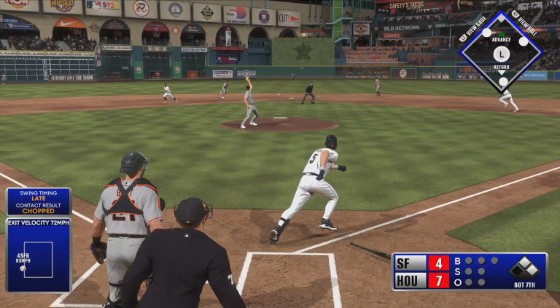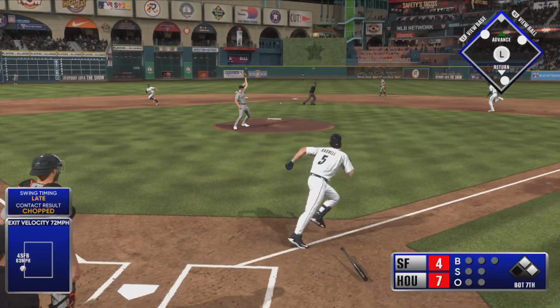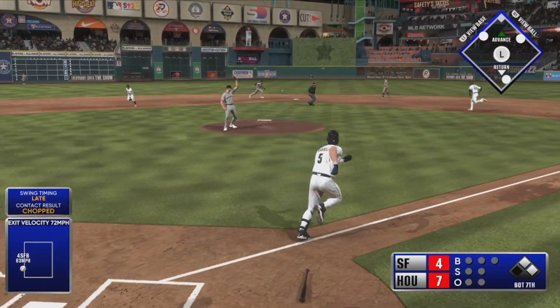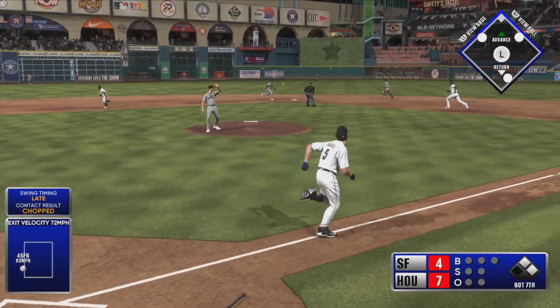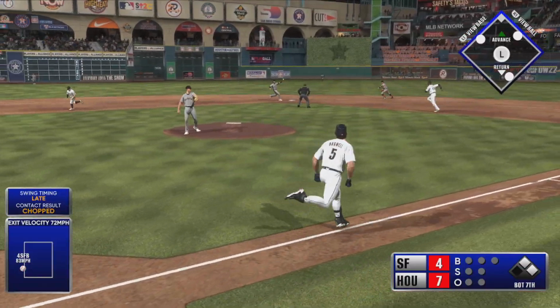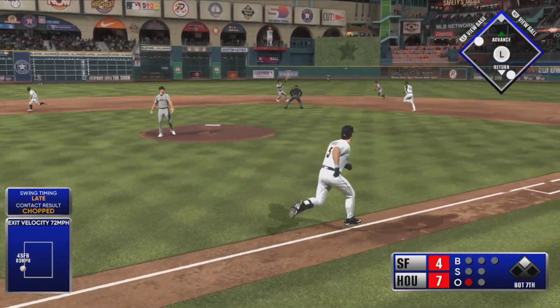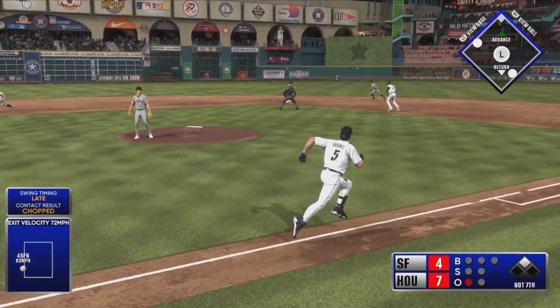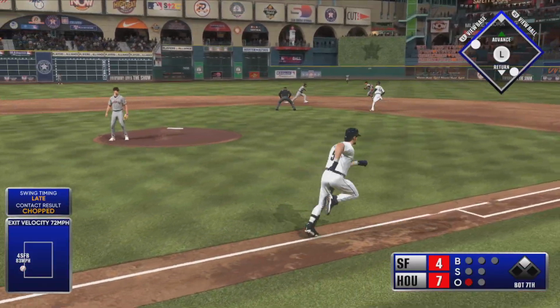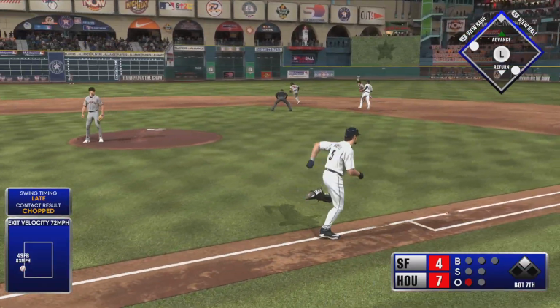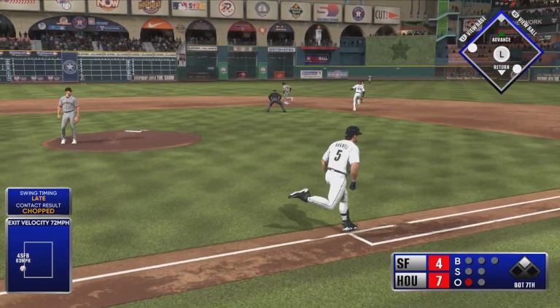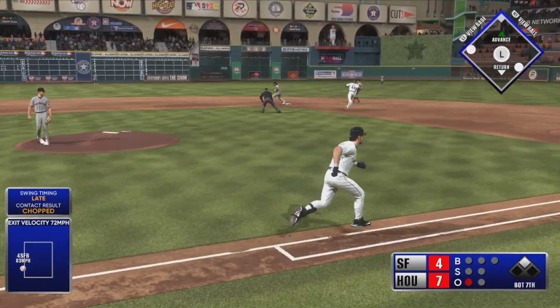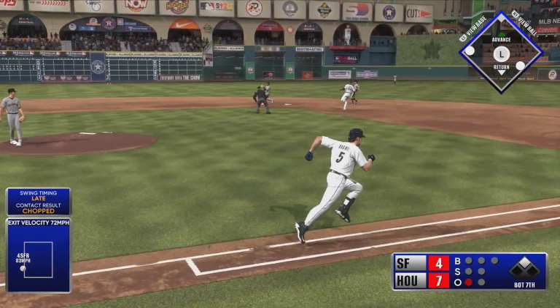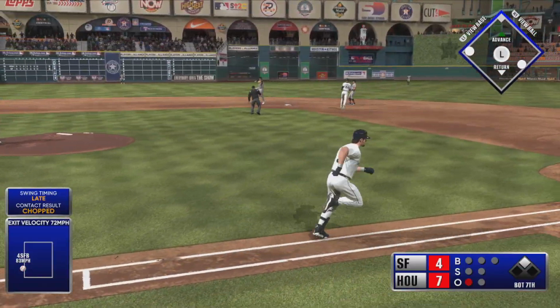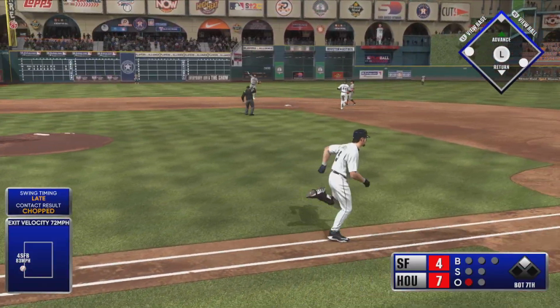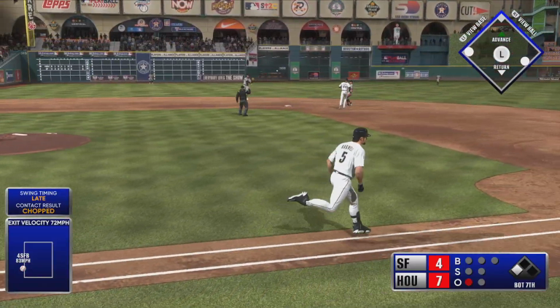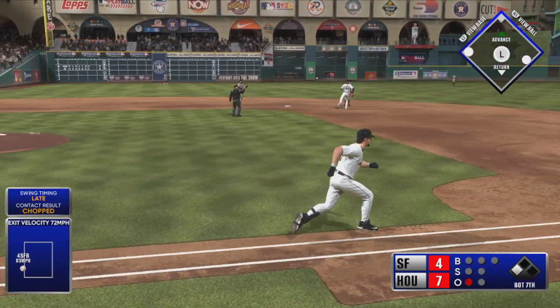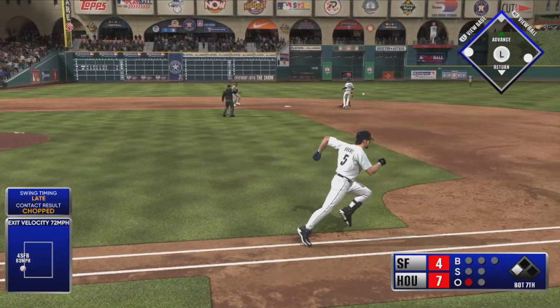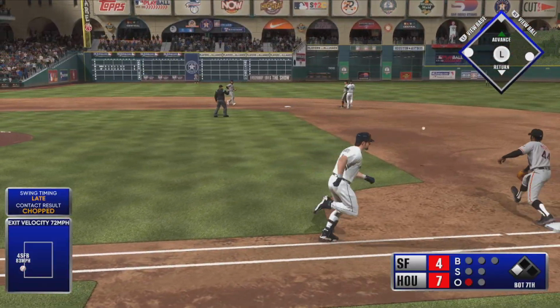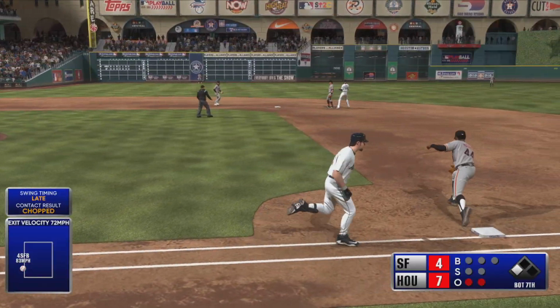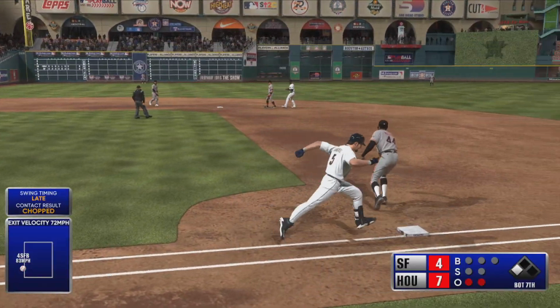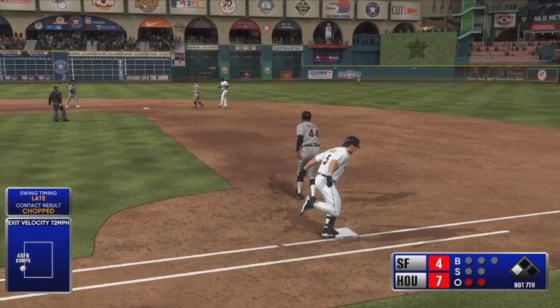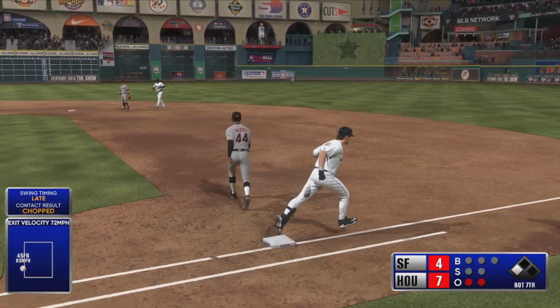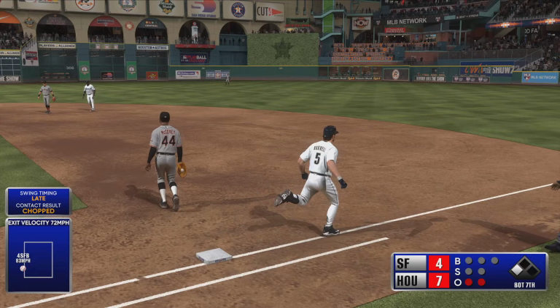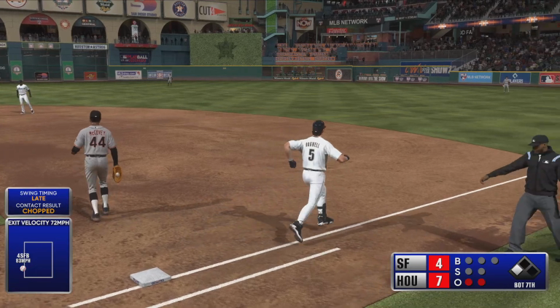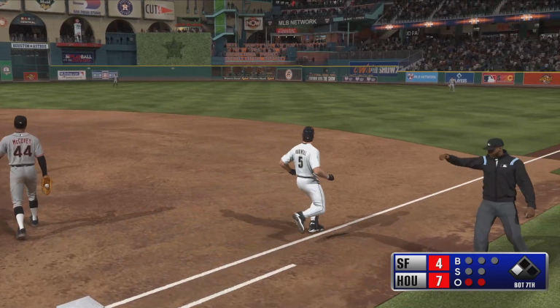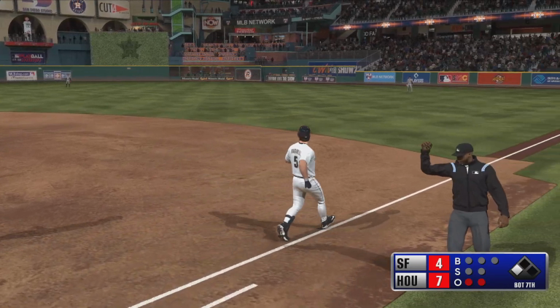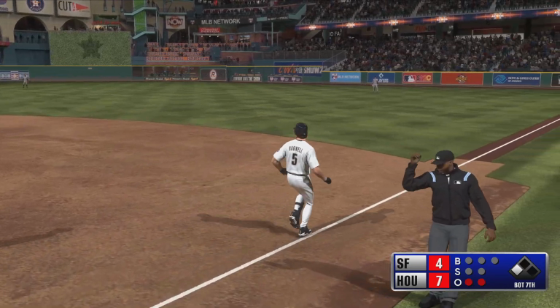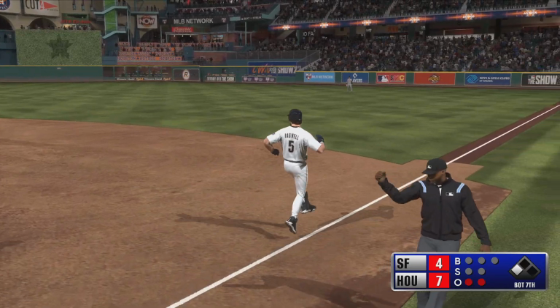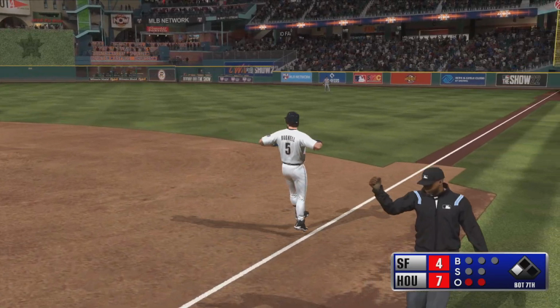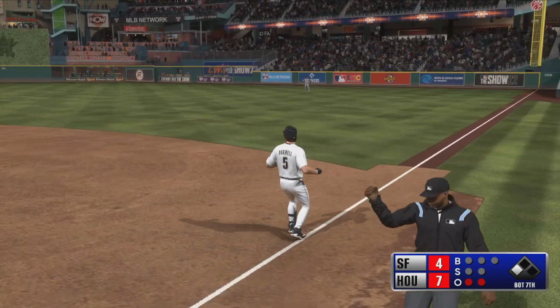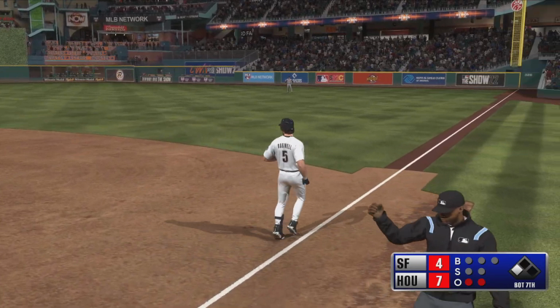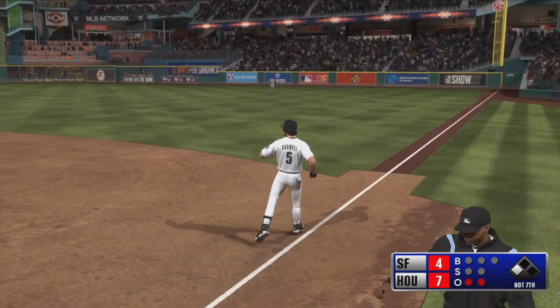Come back into the mound, steps on the bag for one, on to stretch — it's a double play.